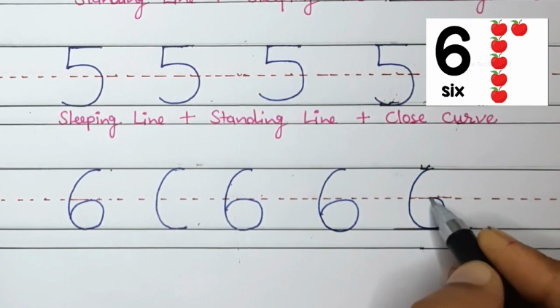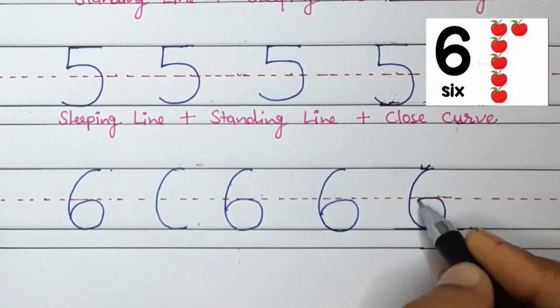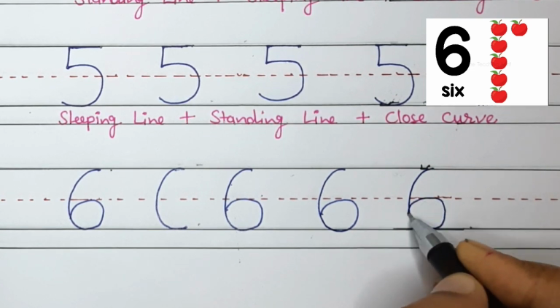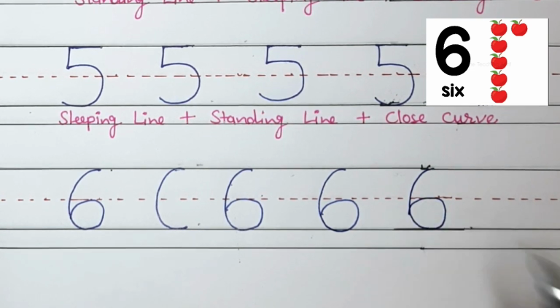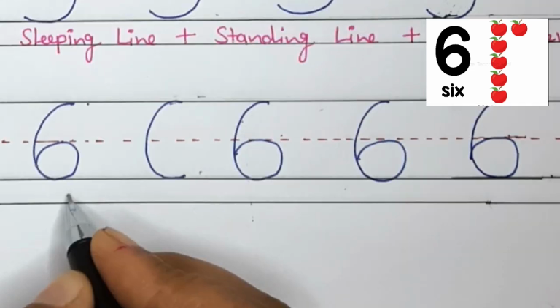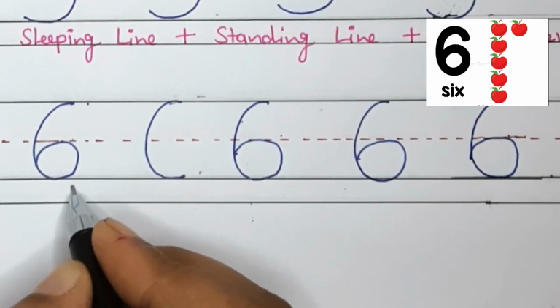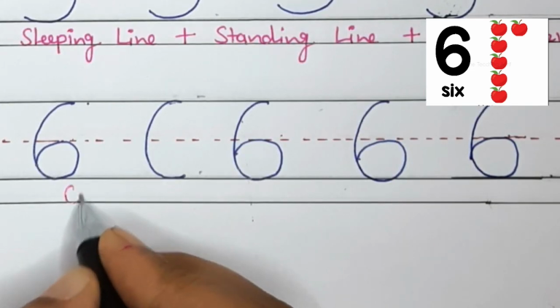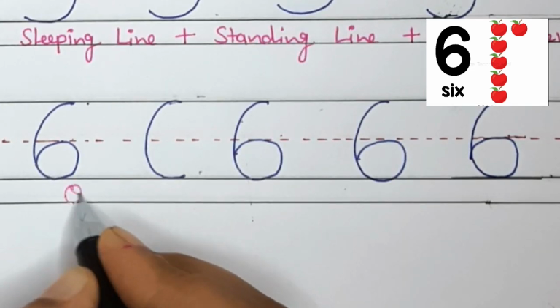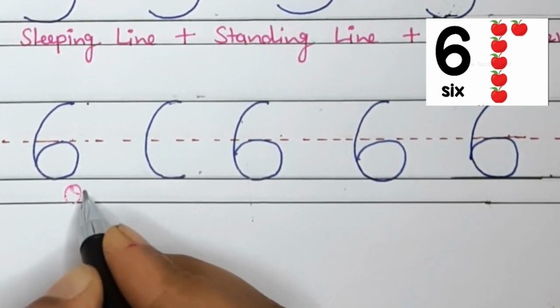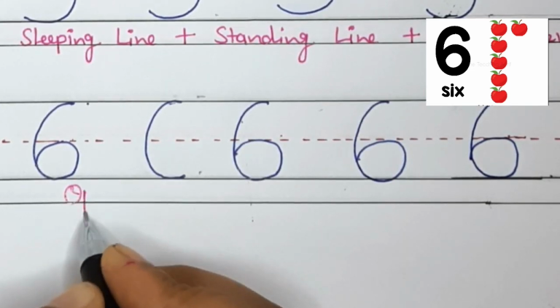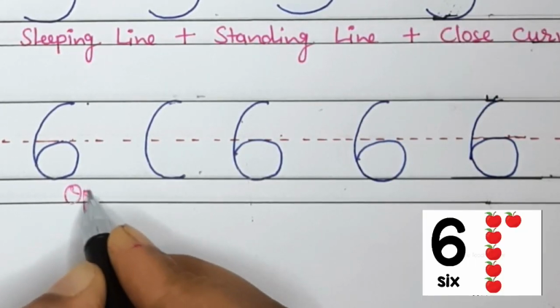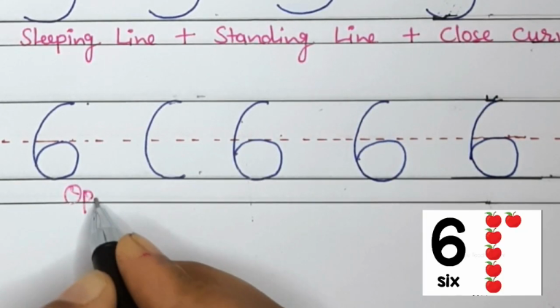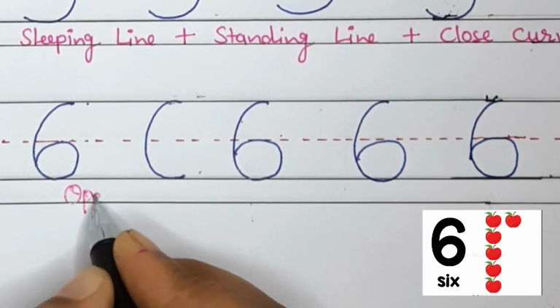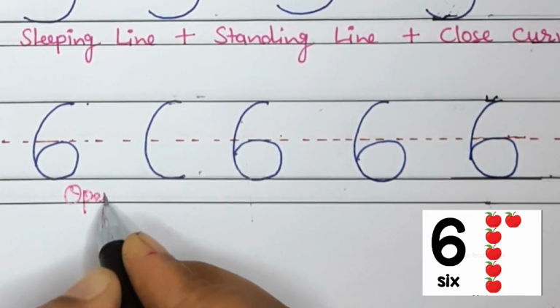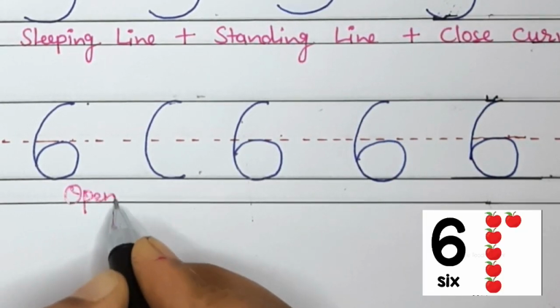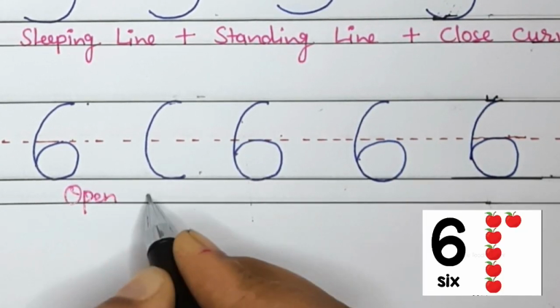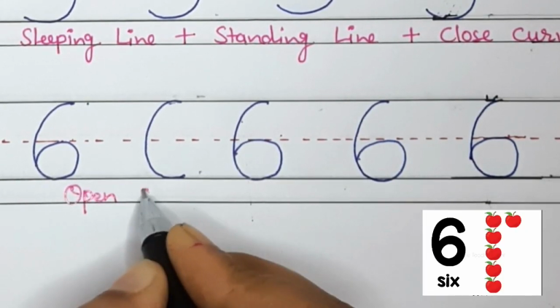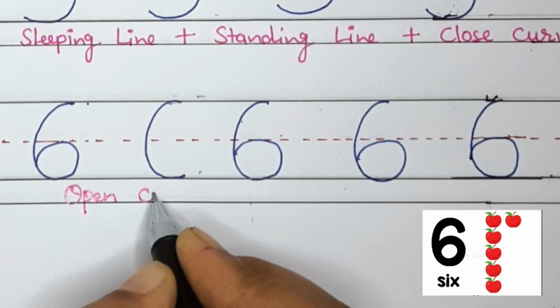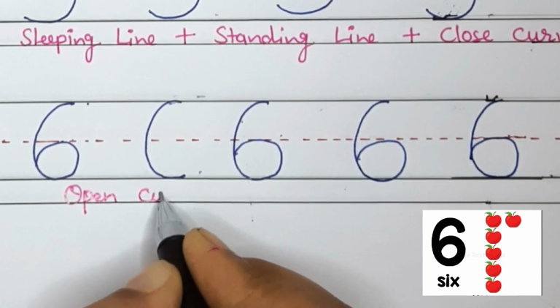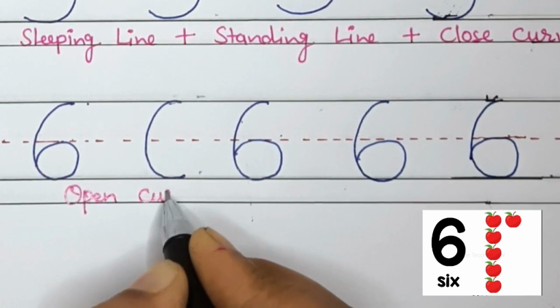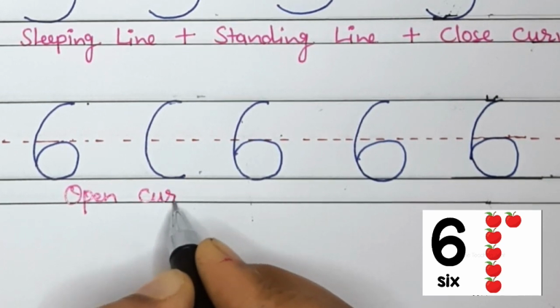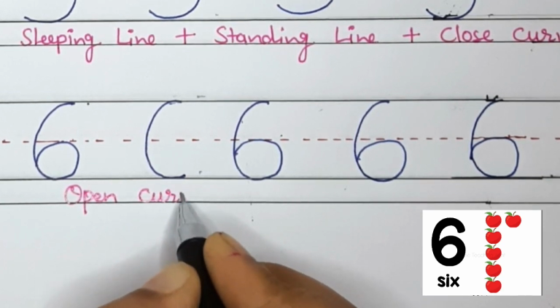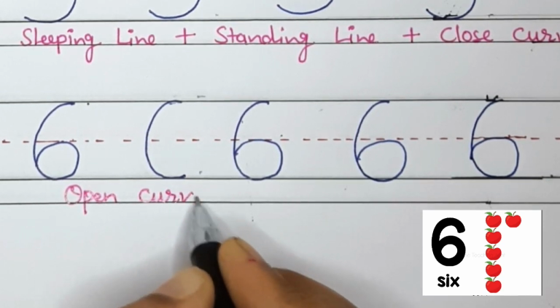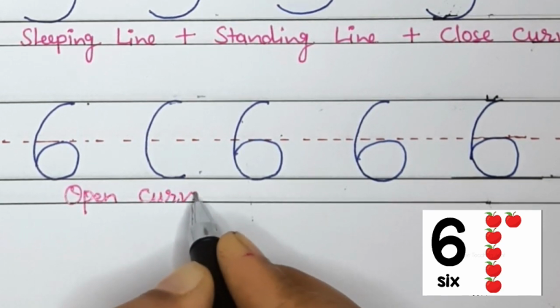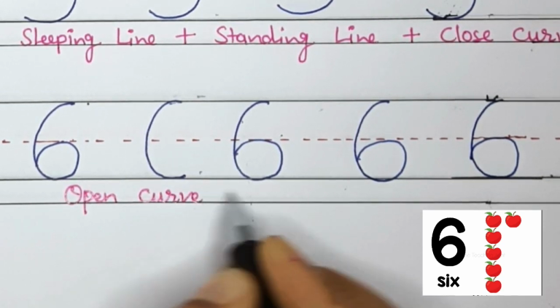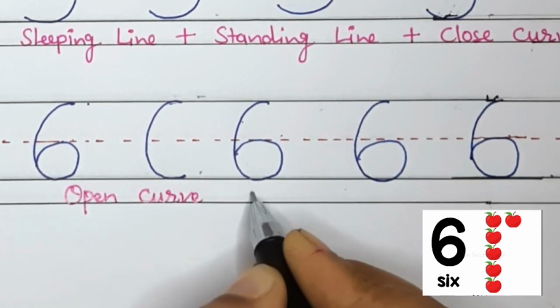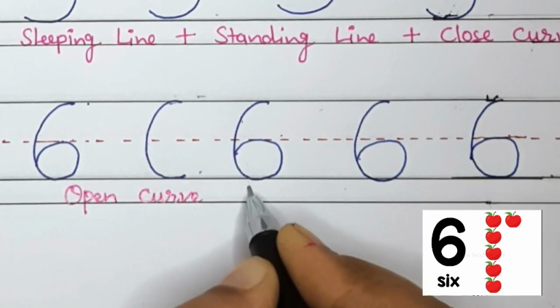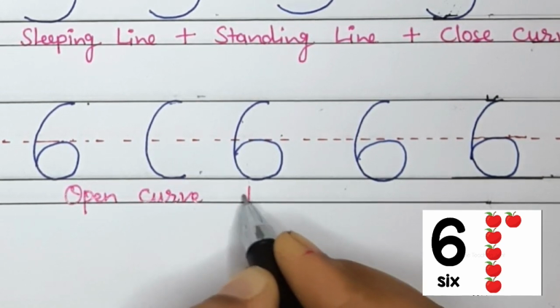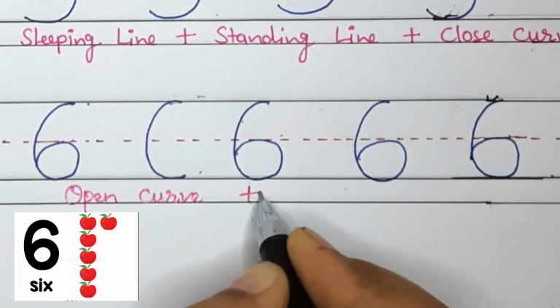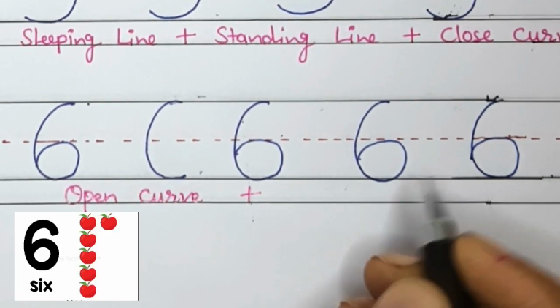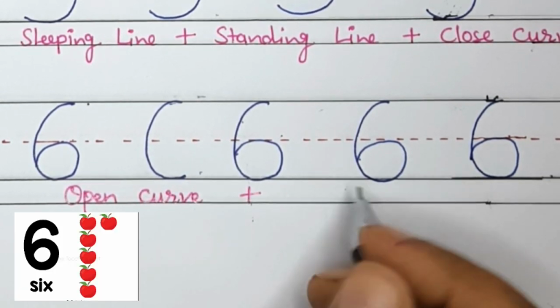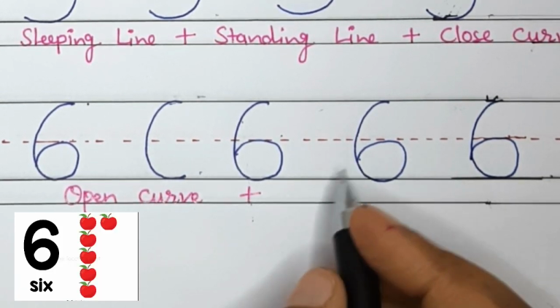You are doing very well. Open curve plus circle makes number 6.